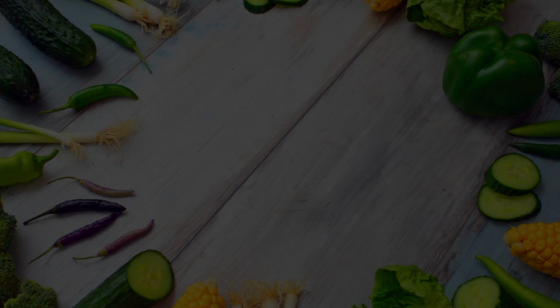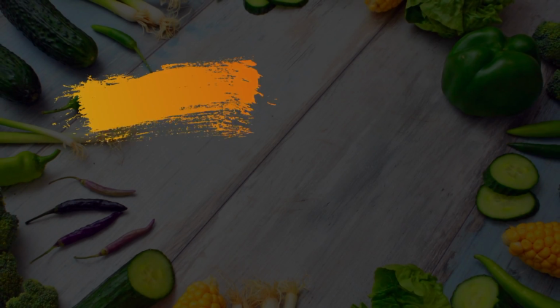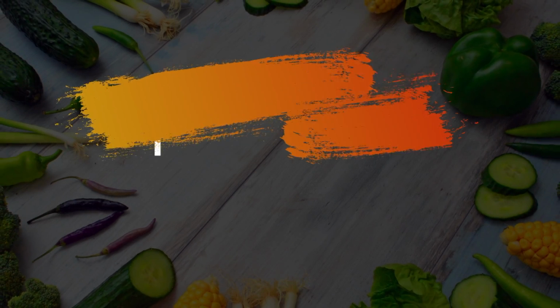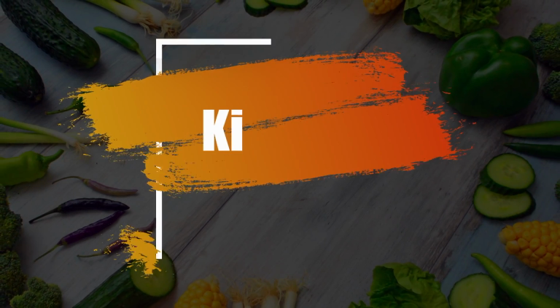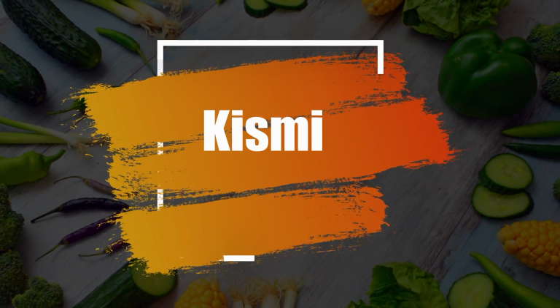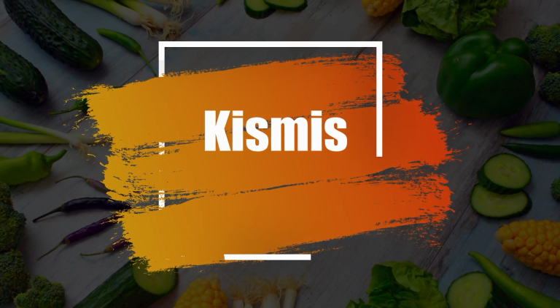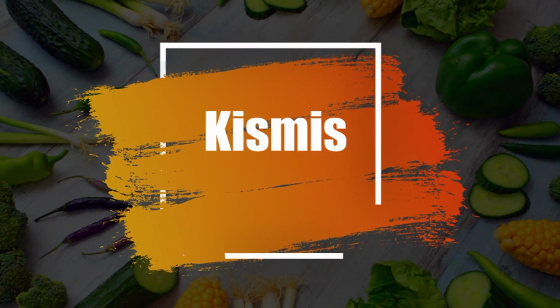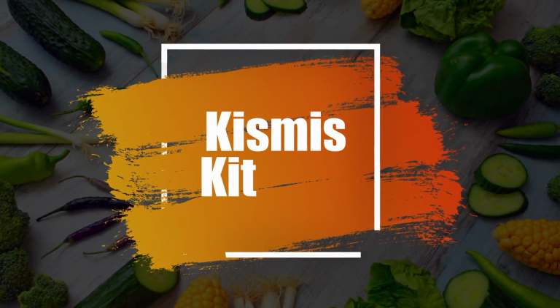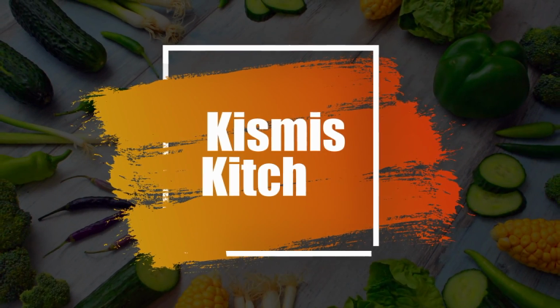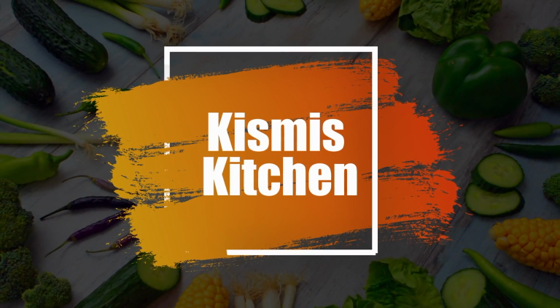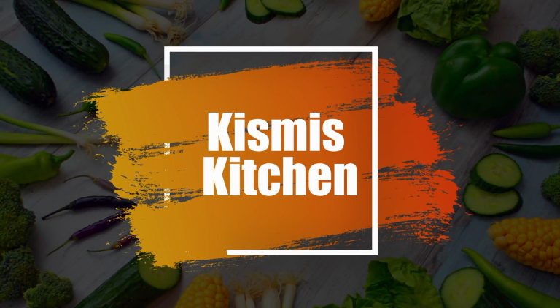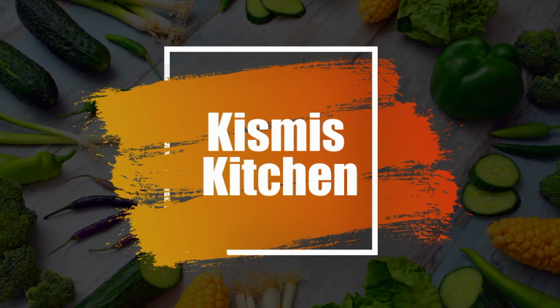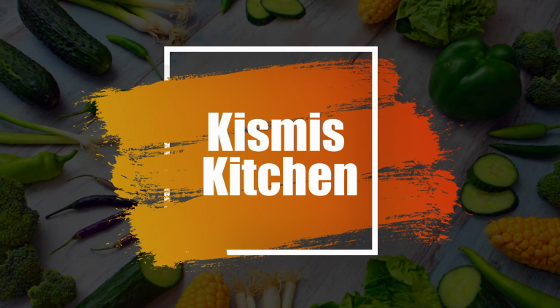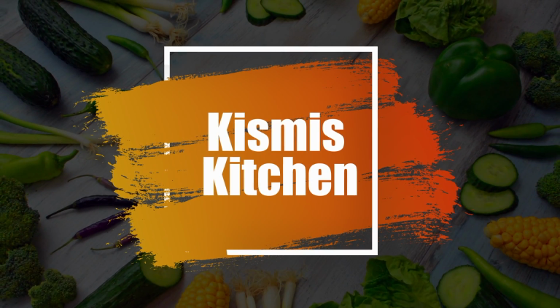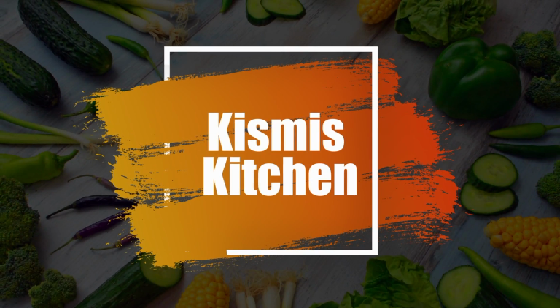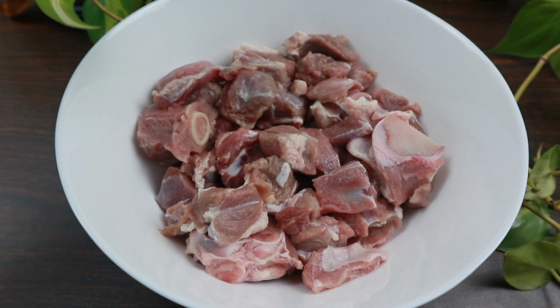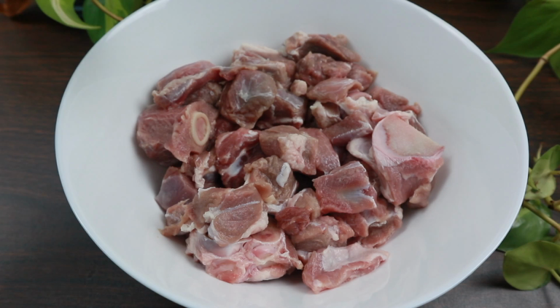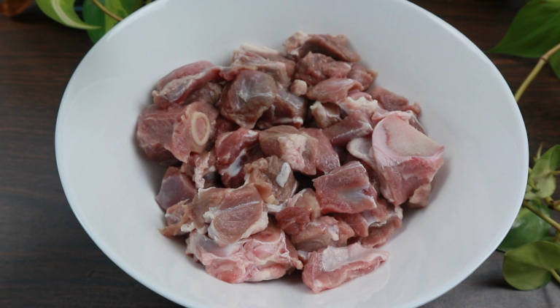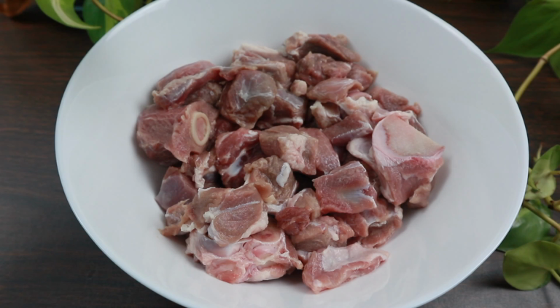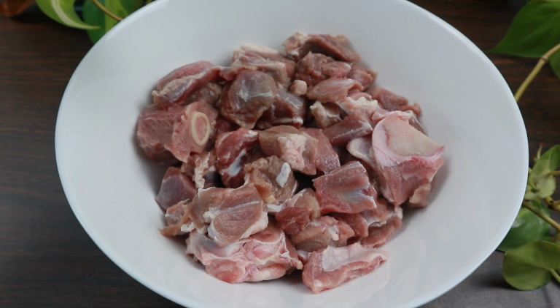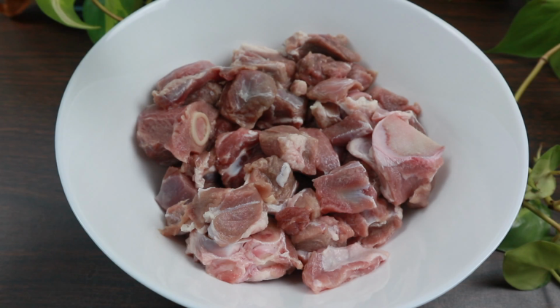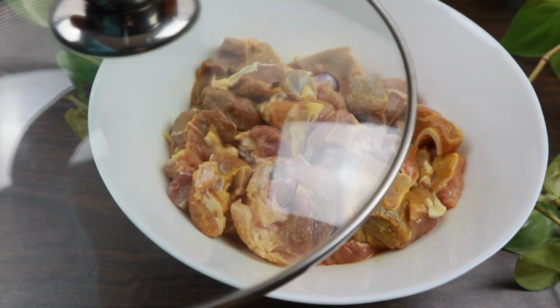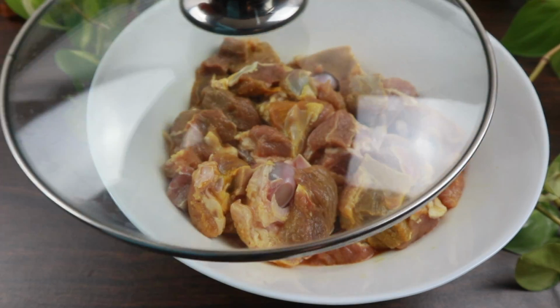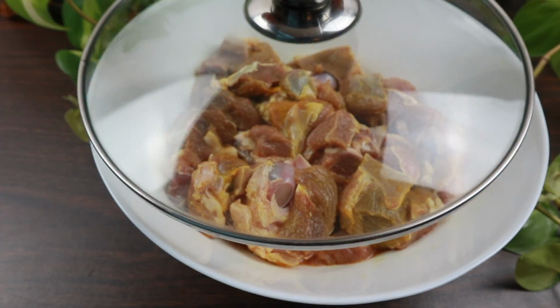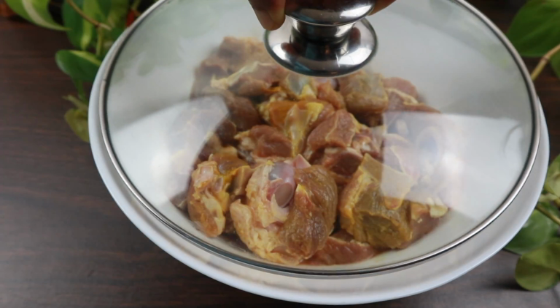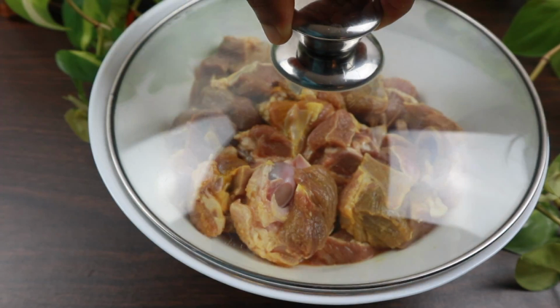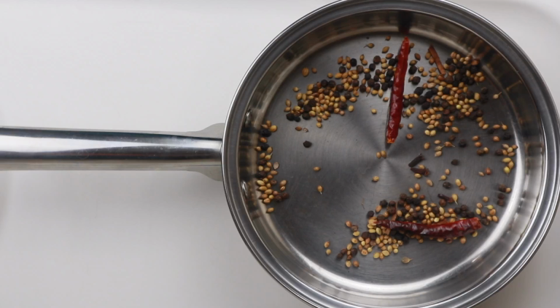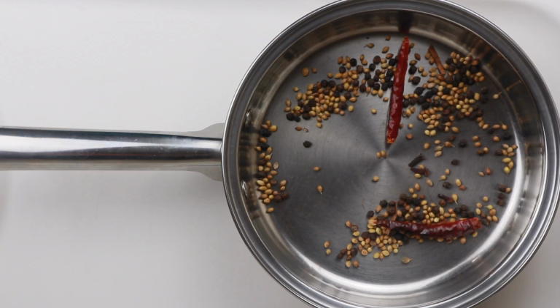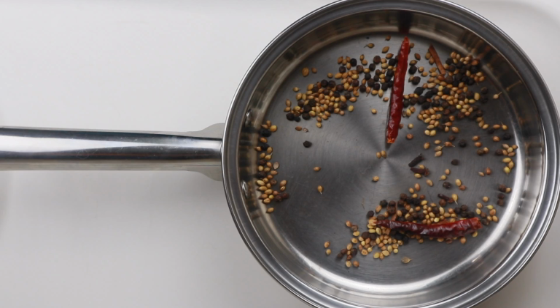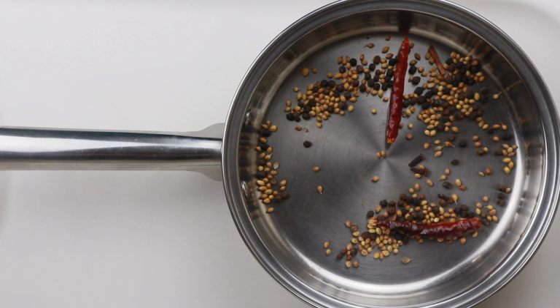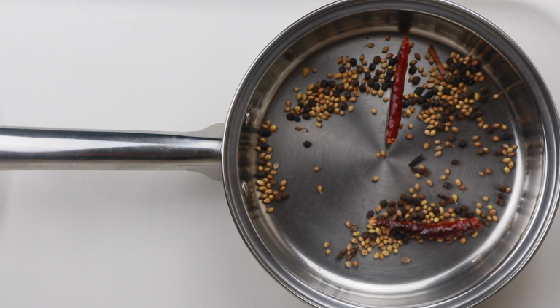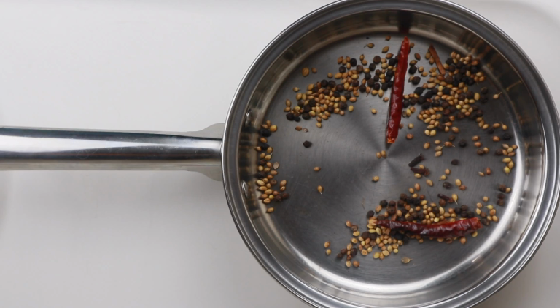Hi Friends, welcome to Kismiss Kitchen. Today I am coming to the recipe for the taste of the mutton chuk.